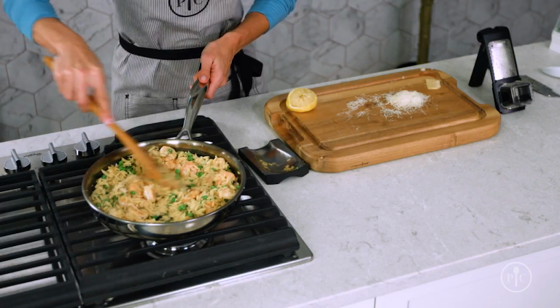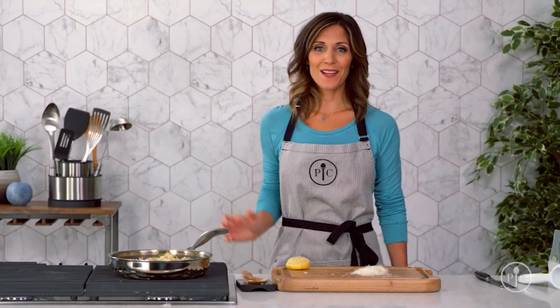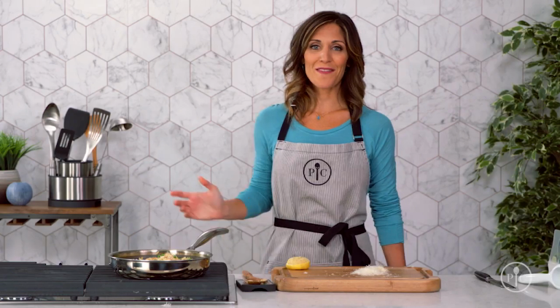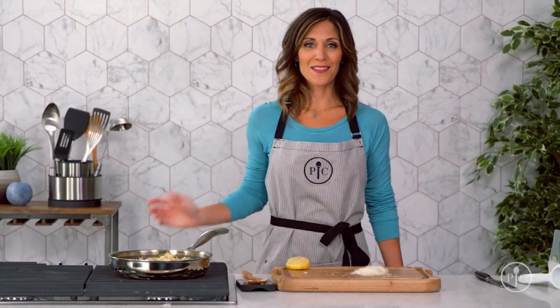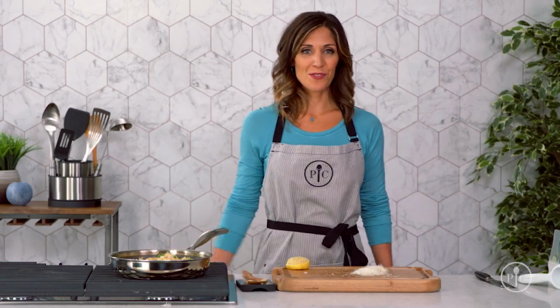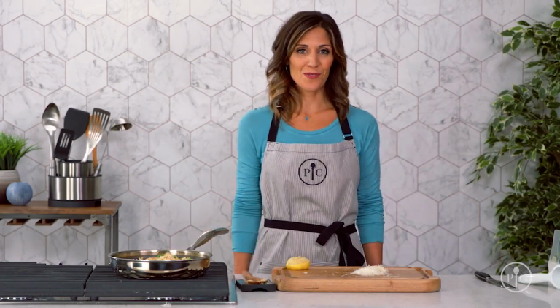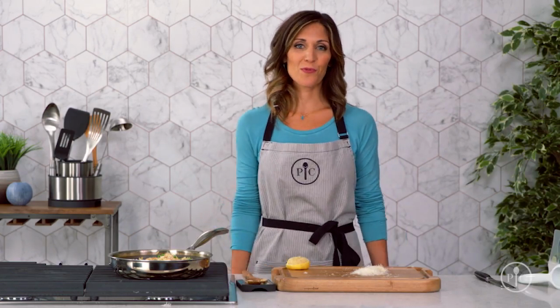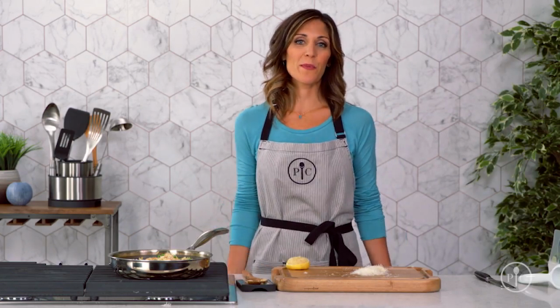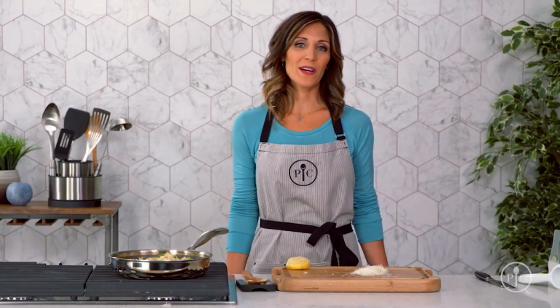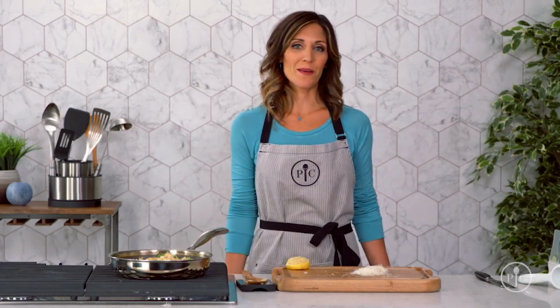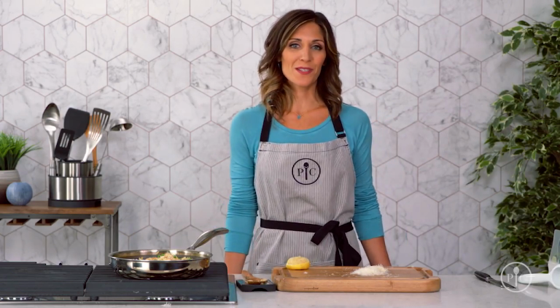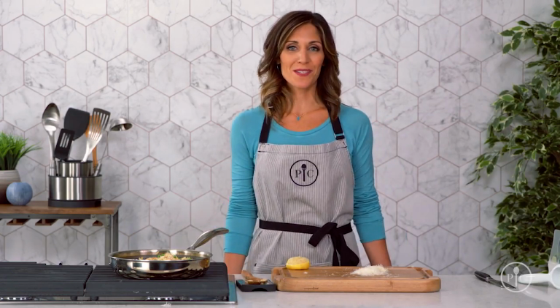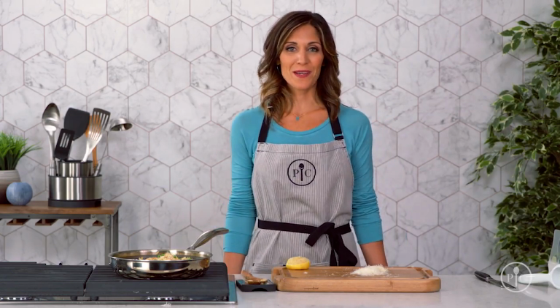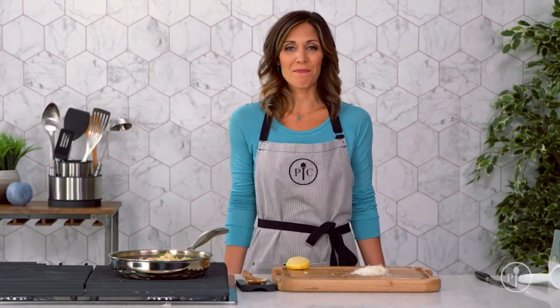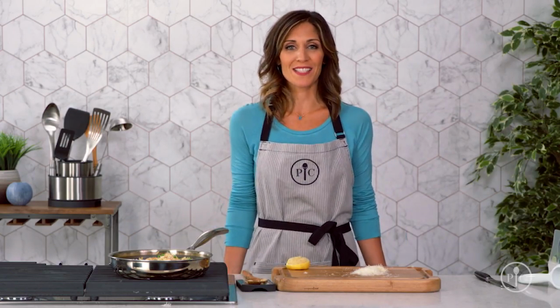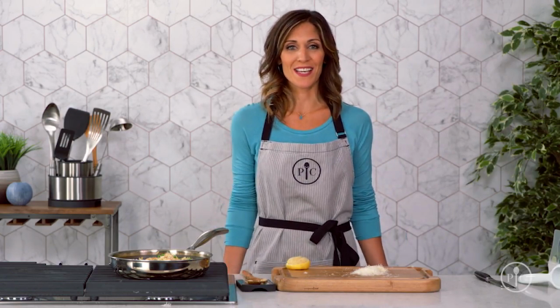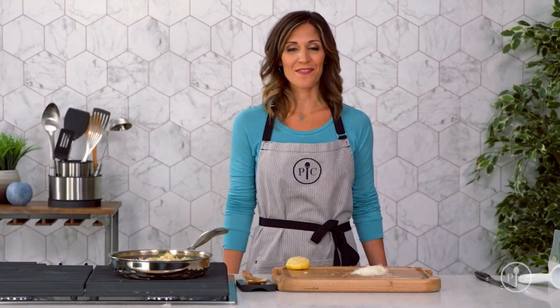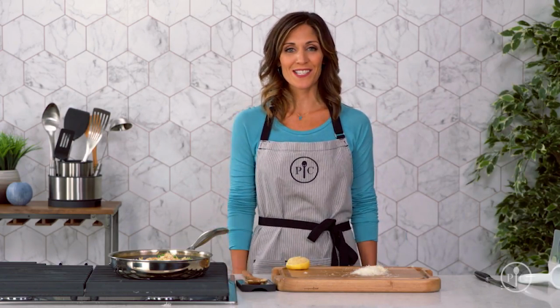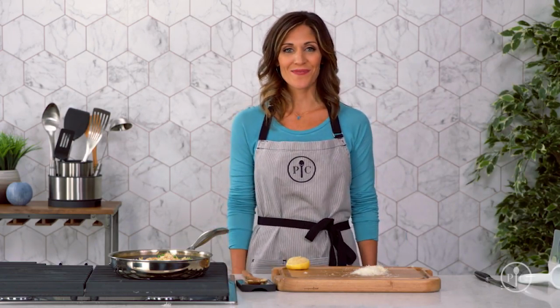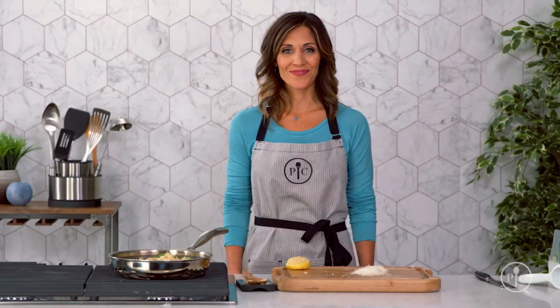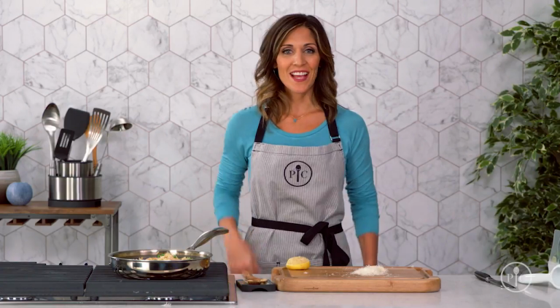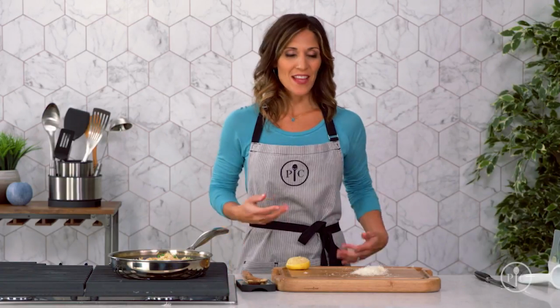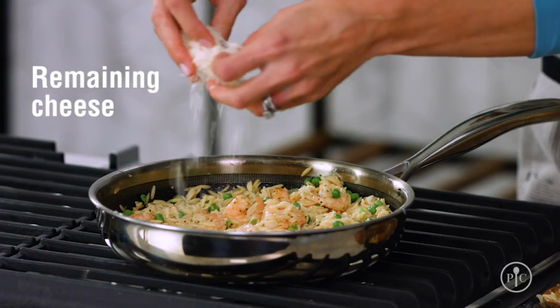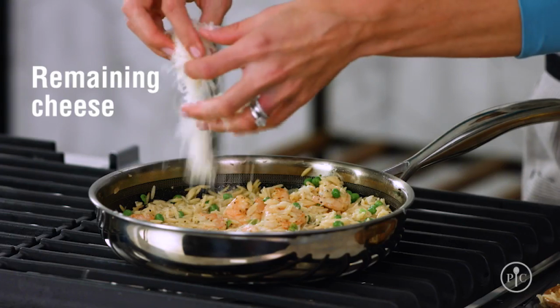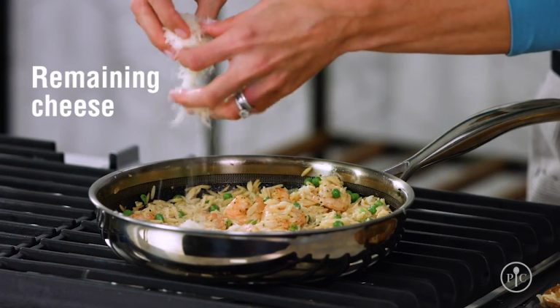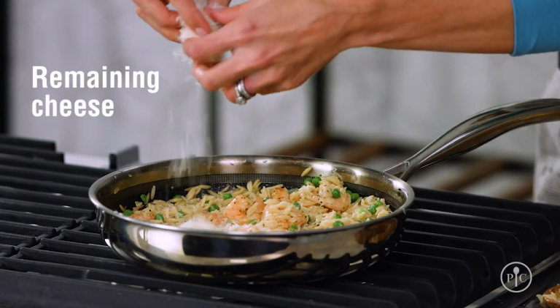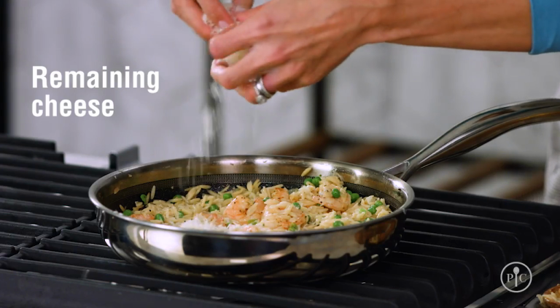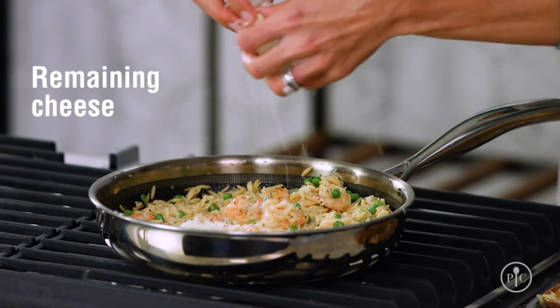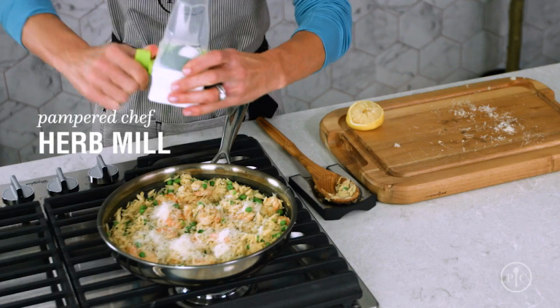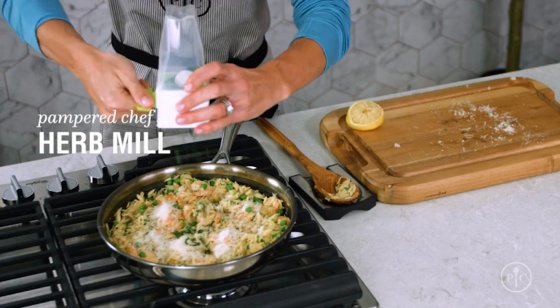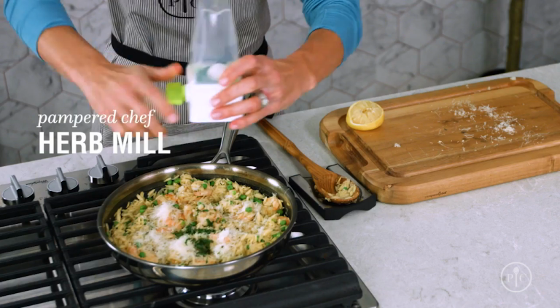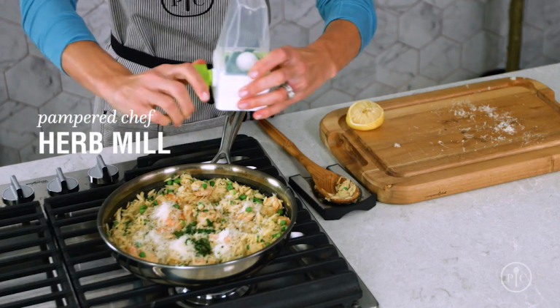I love how the lemon juice really brightens up this recipe and makes it taste fresh. Then finish with the remaining cheese and fresh parsley.